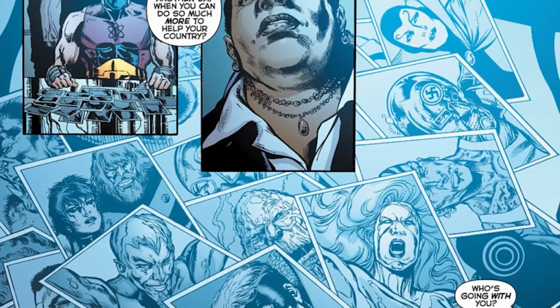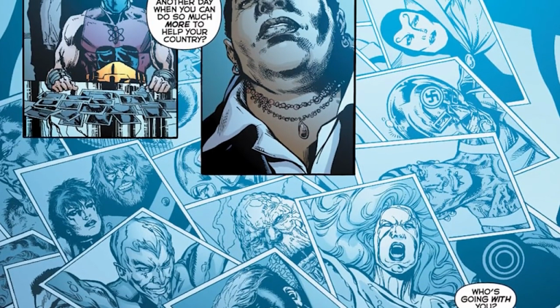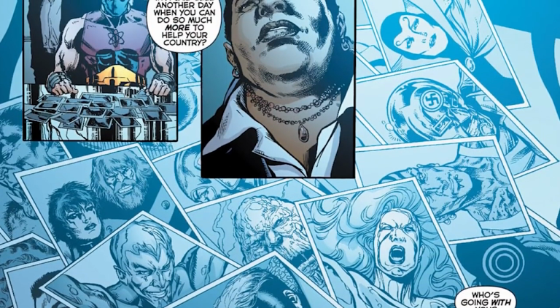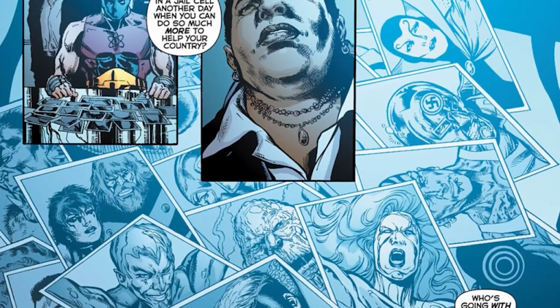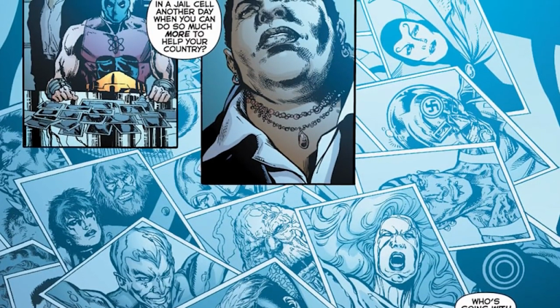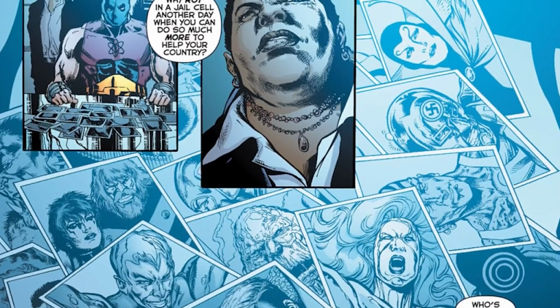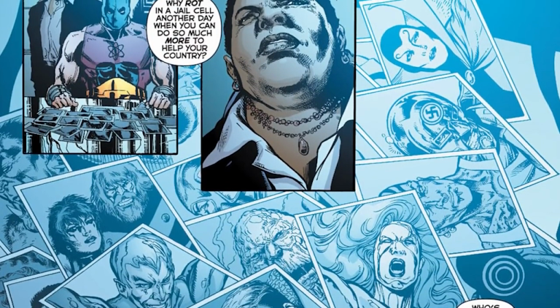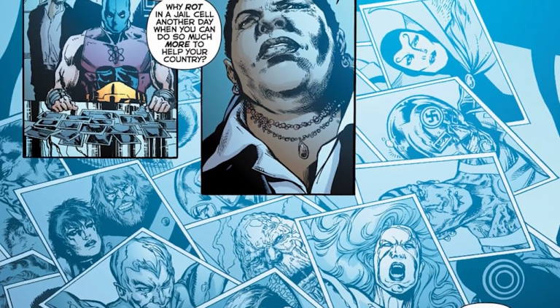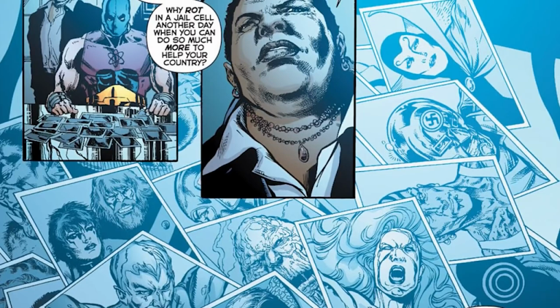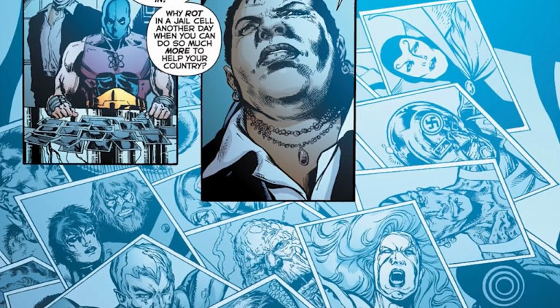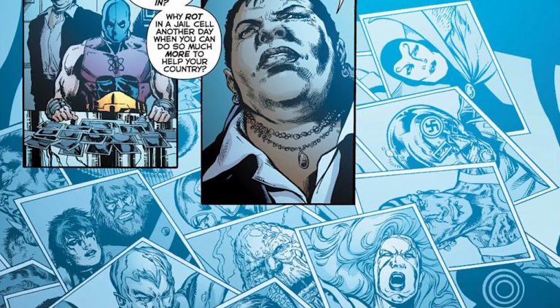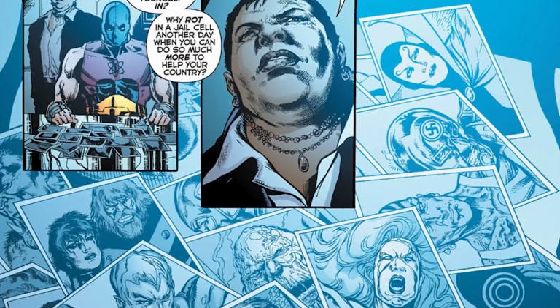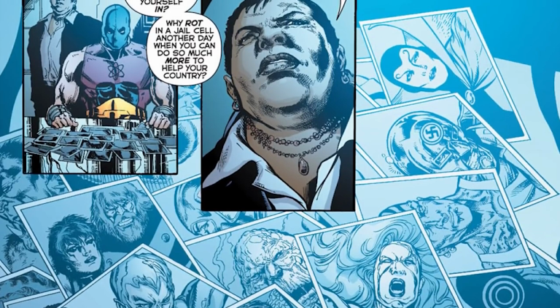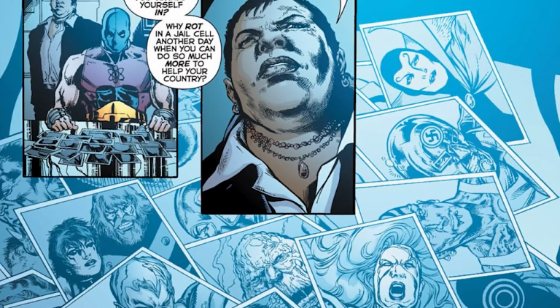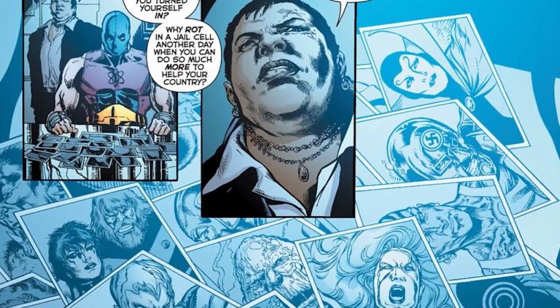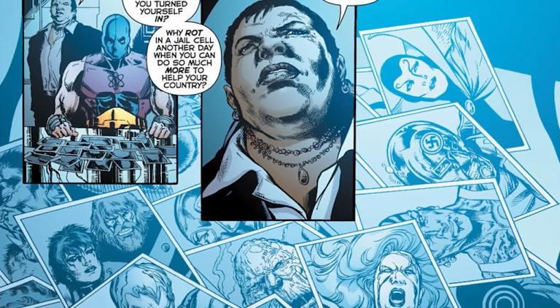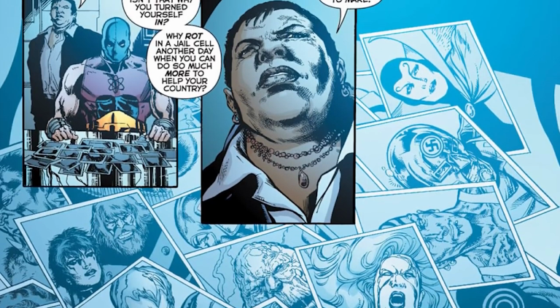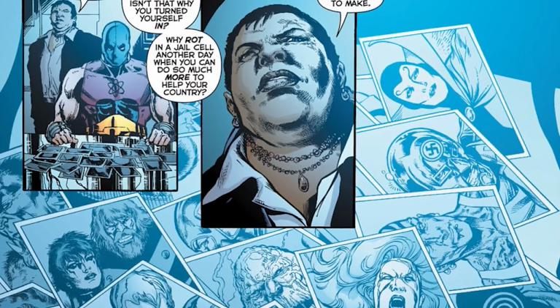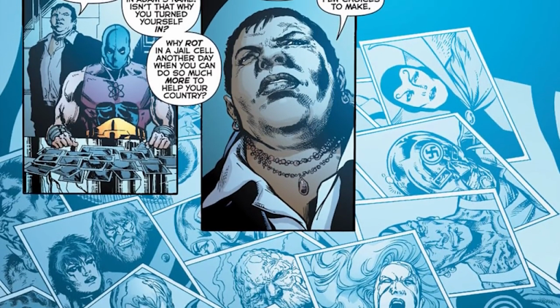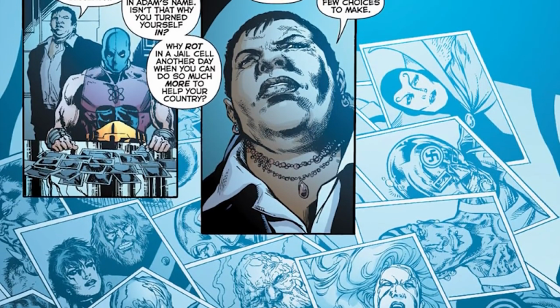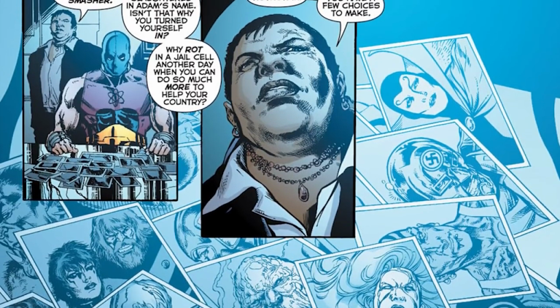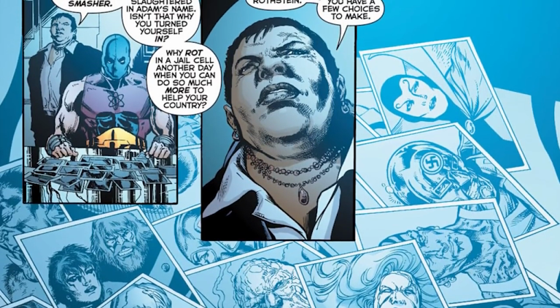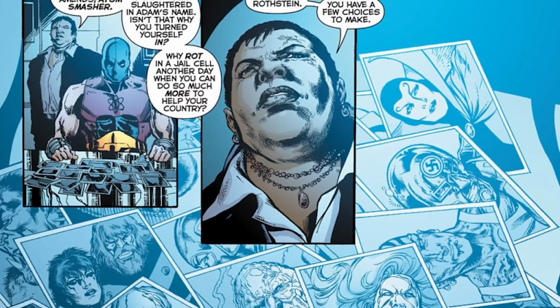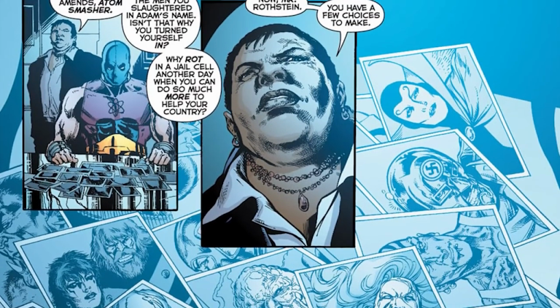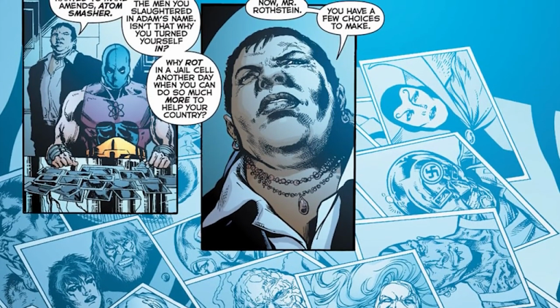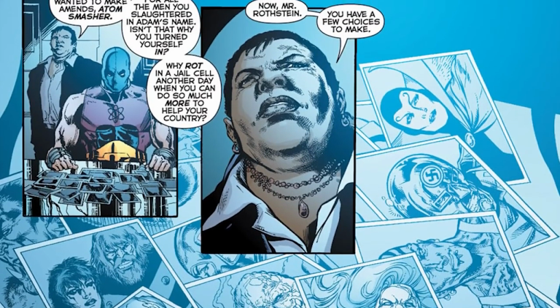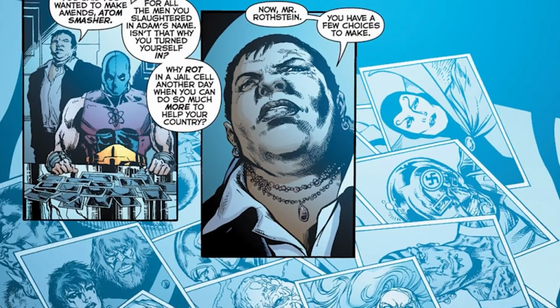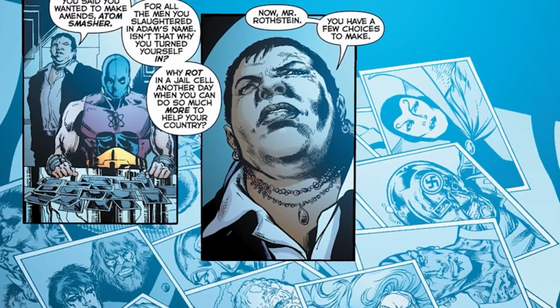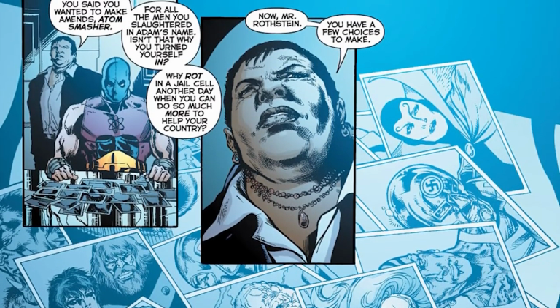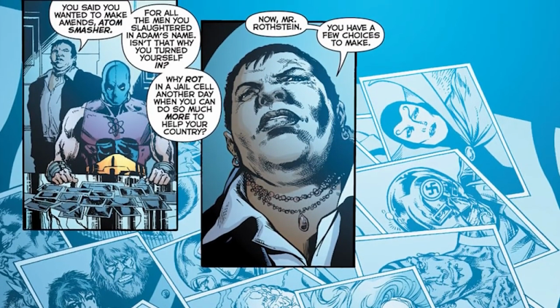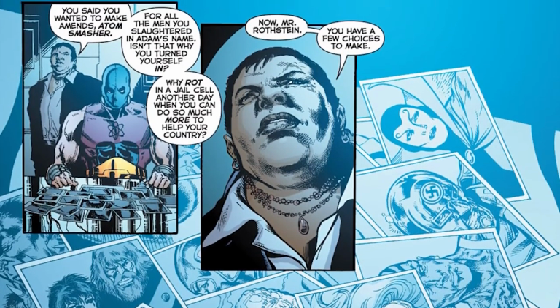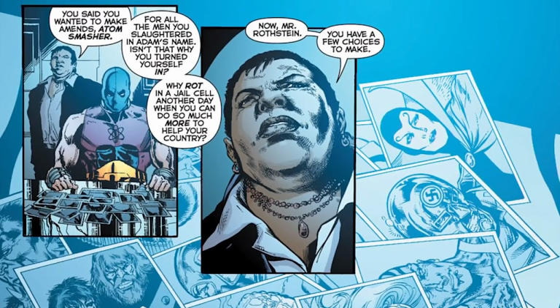He actually recruits the squad himself, bringing on Count Vertigo, Electrocutioner, Persuader, Plastique, and Captain Boomerang 2.